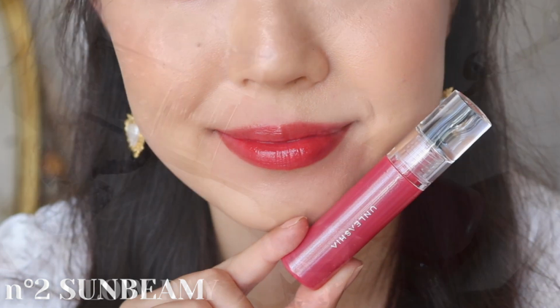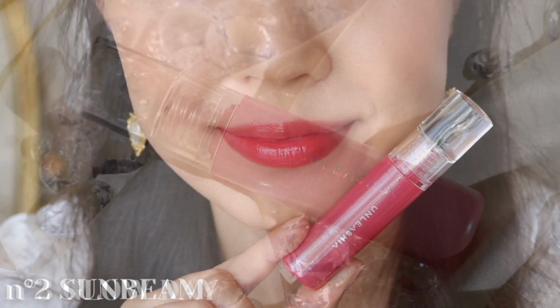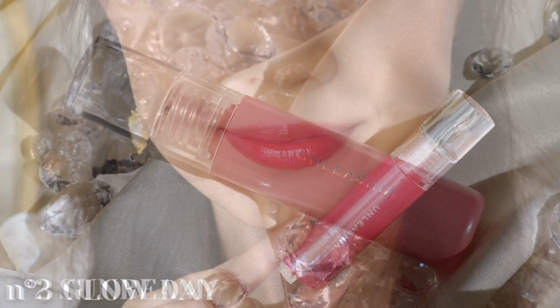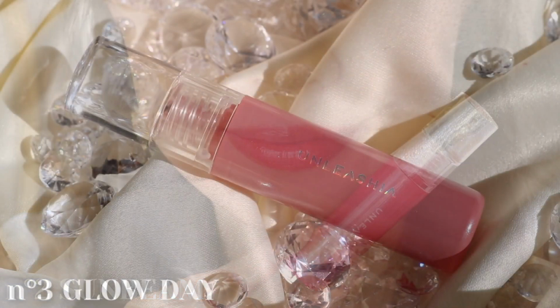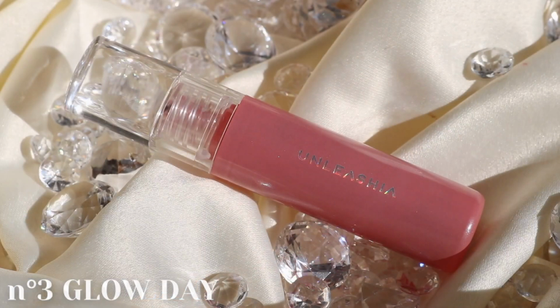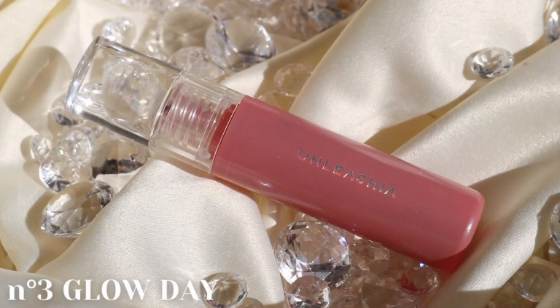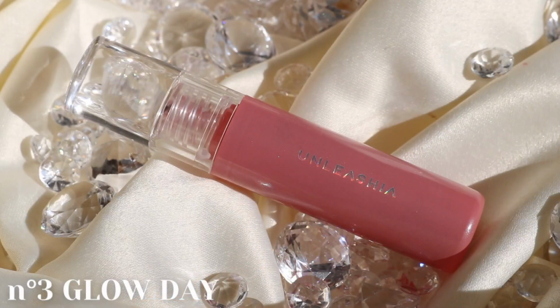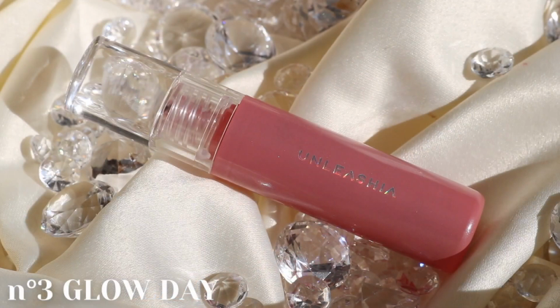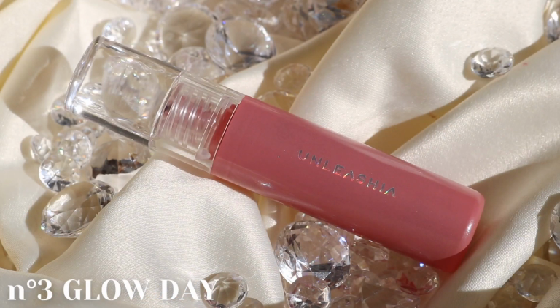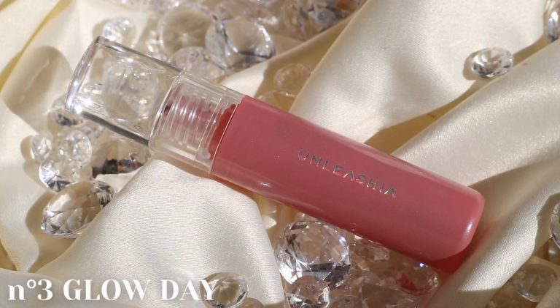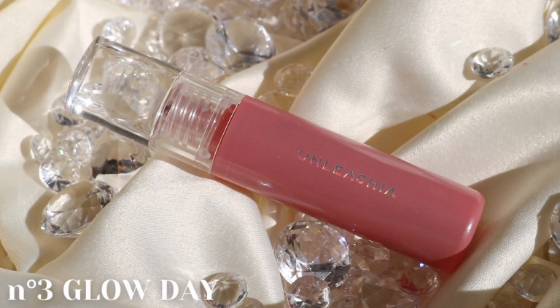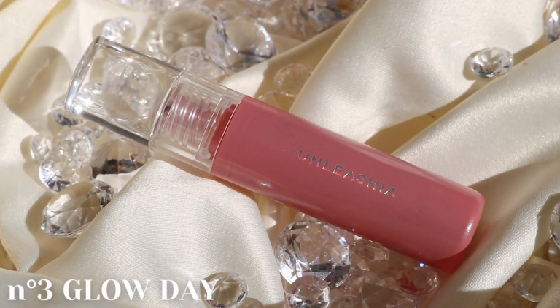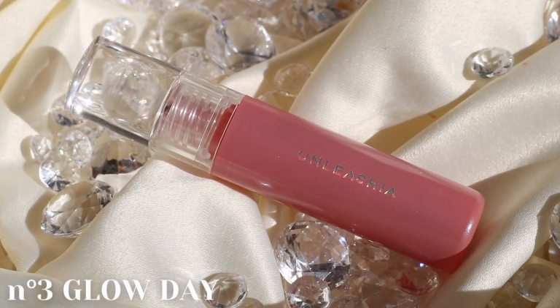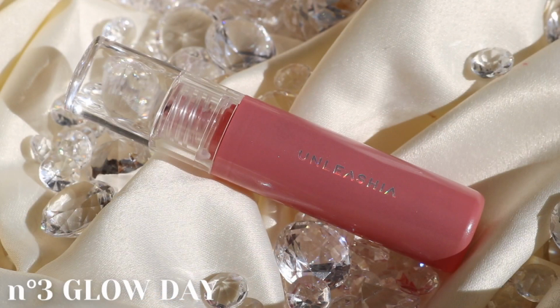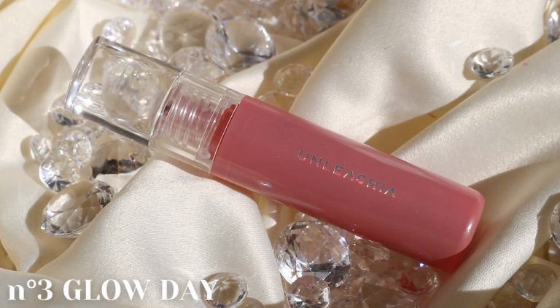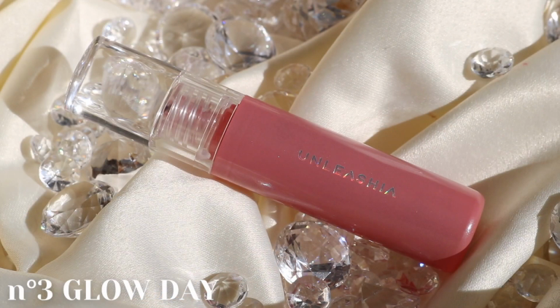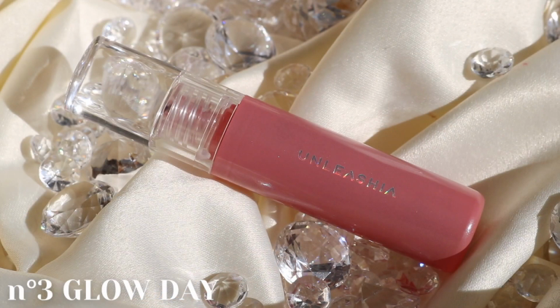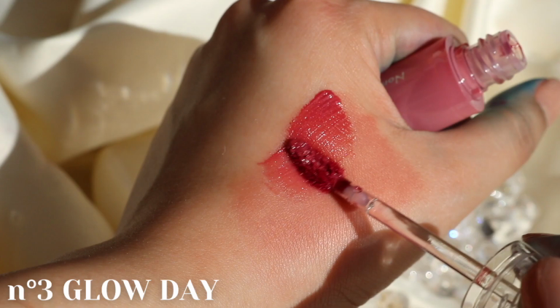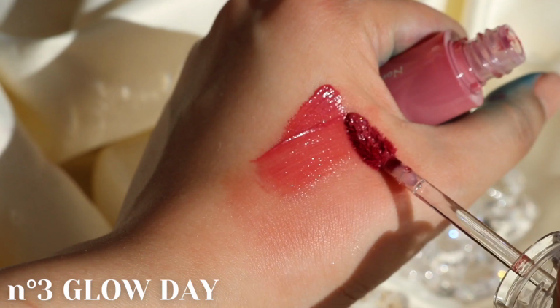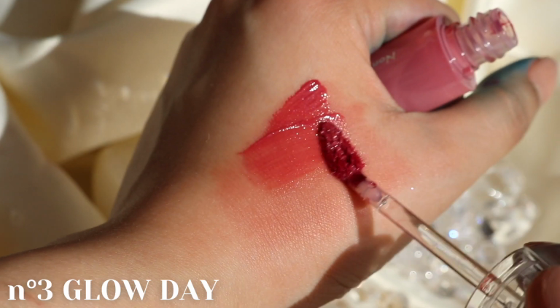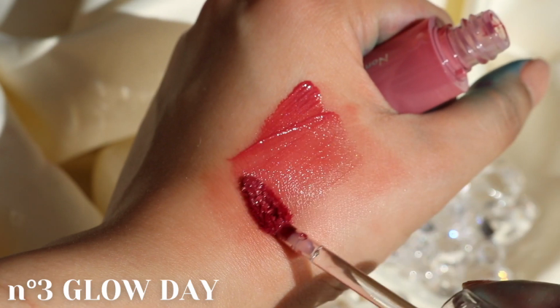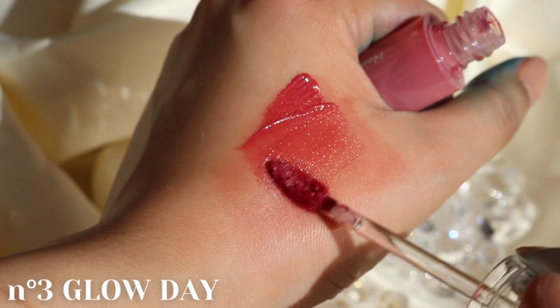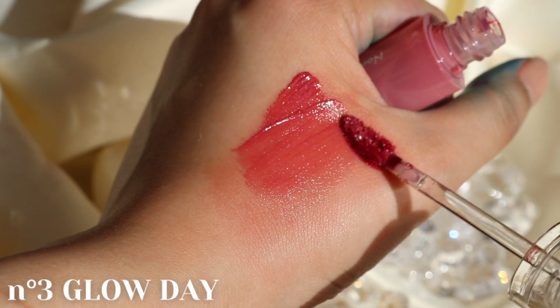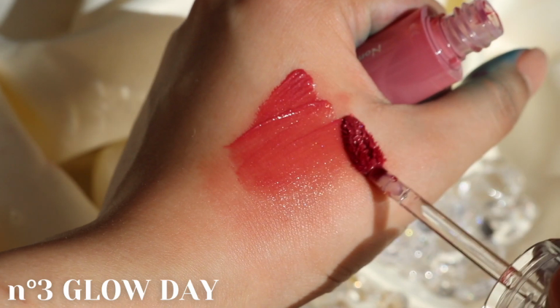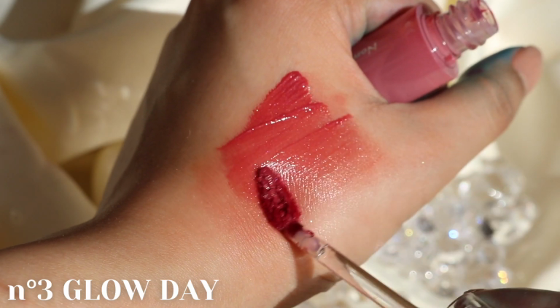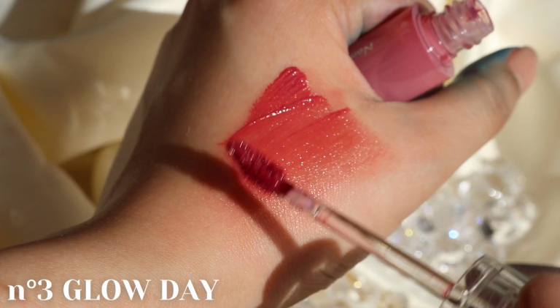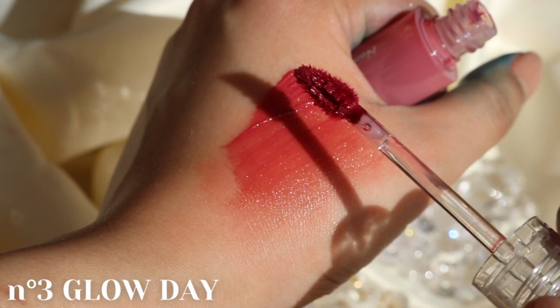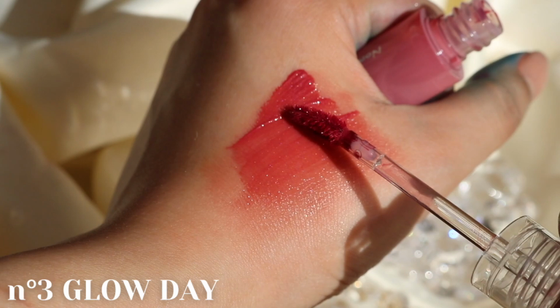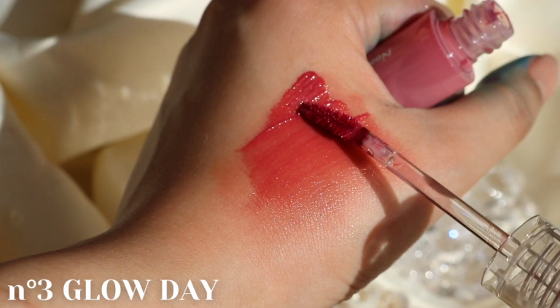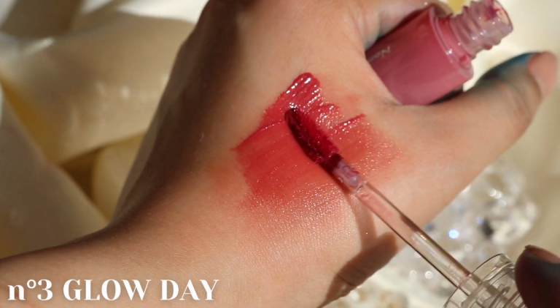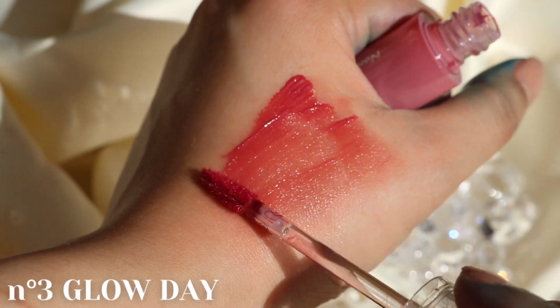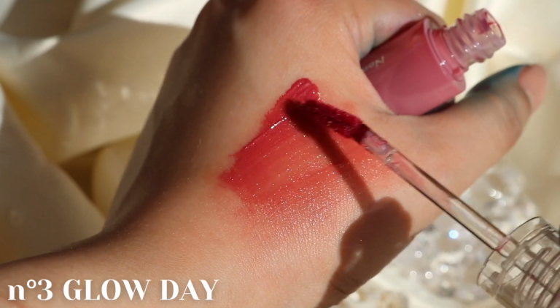No.3 is called Glowy Day and this is described to be a mauvey berry pink.